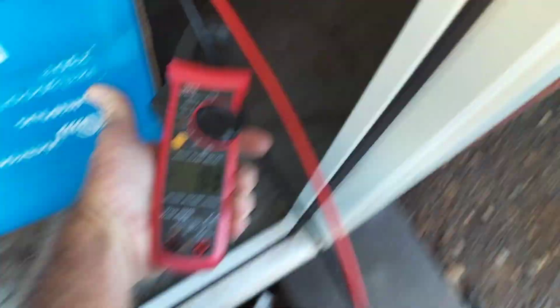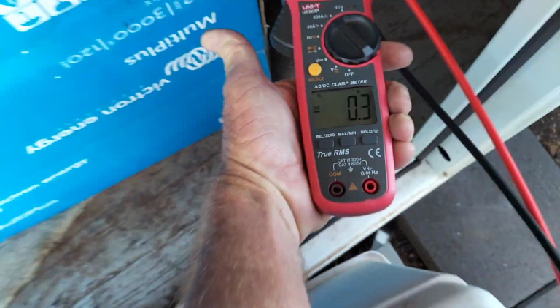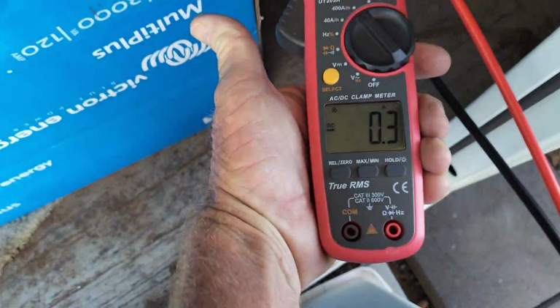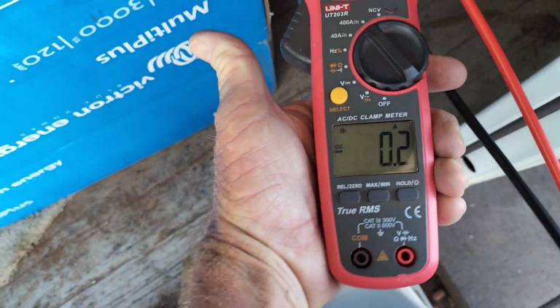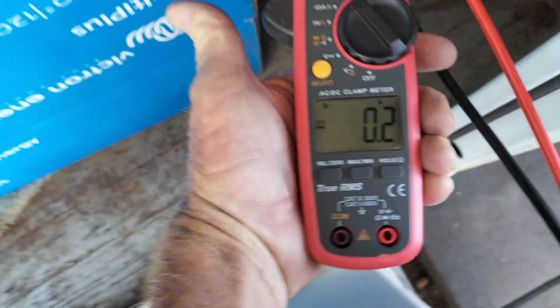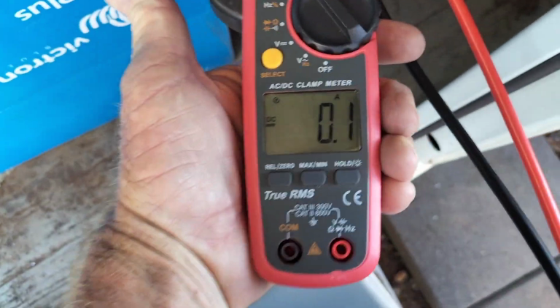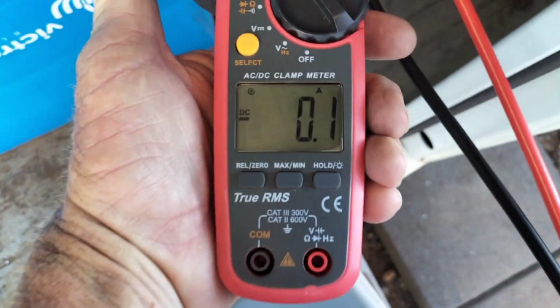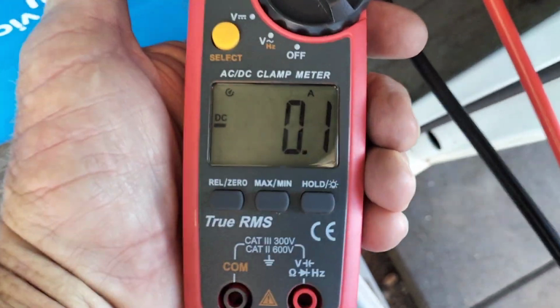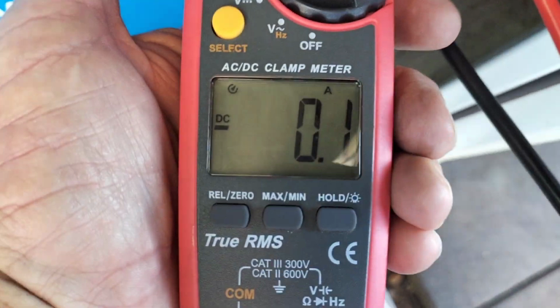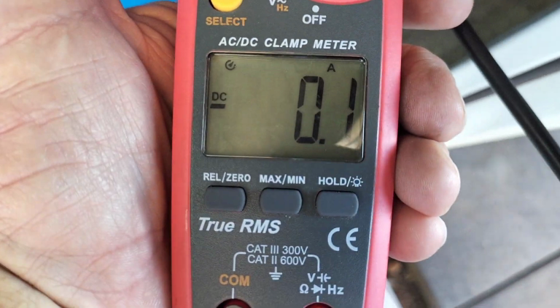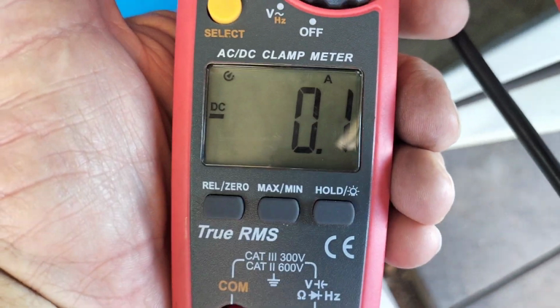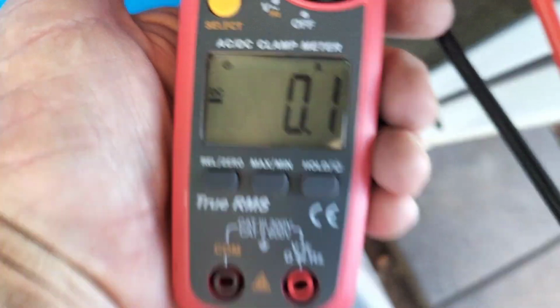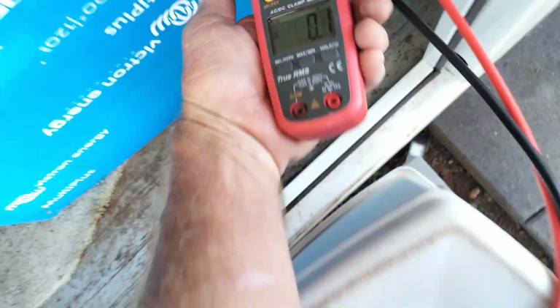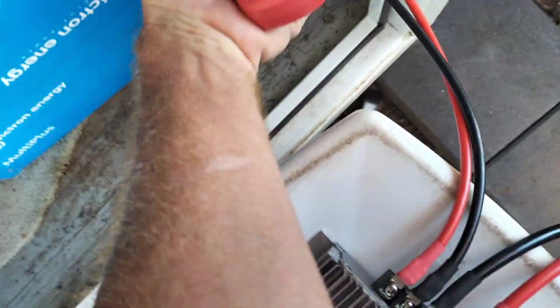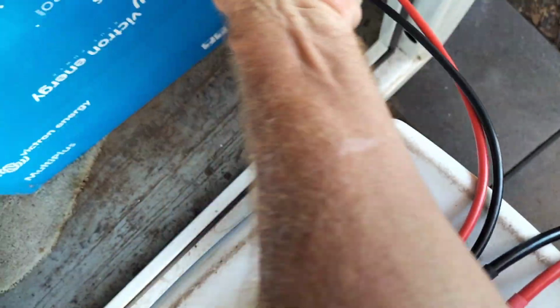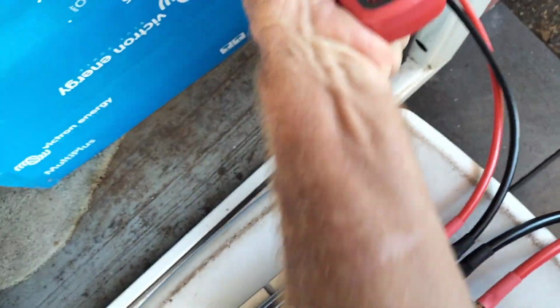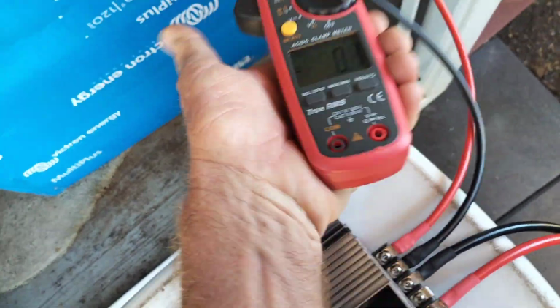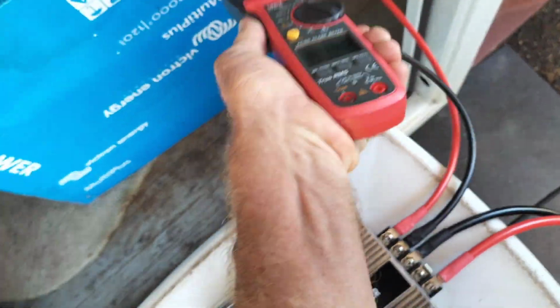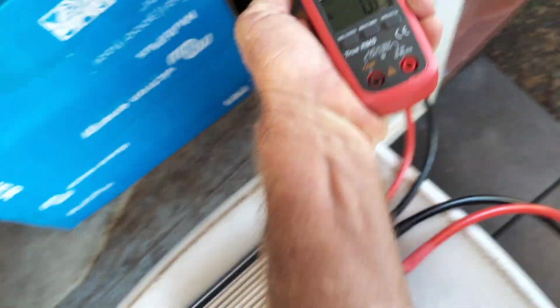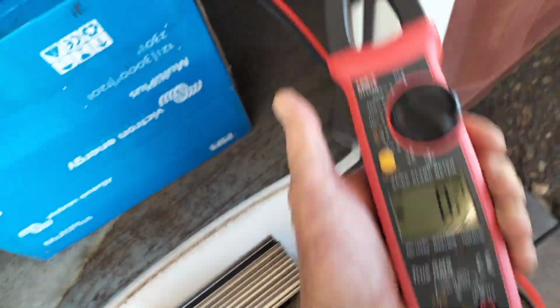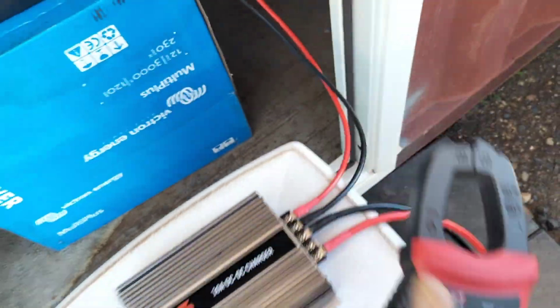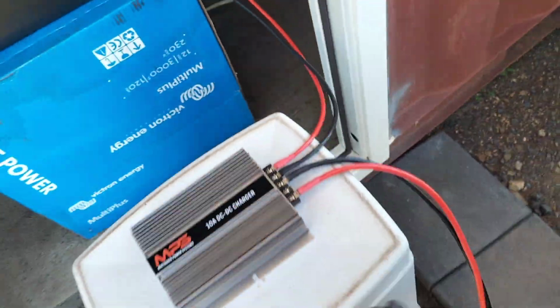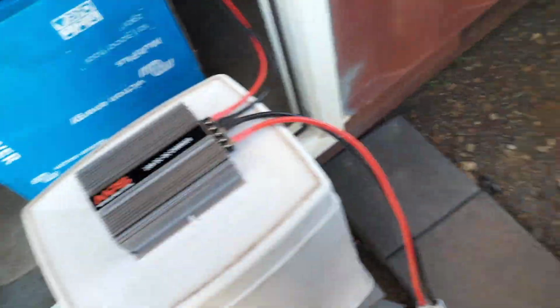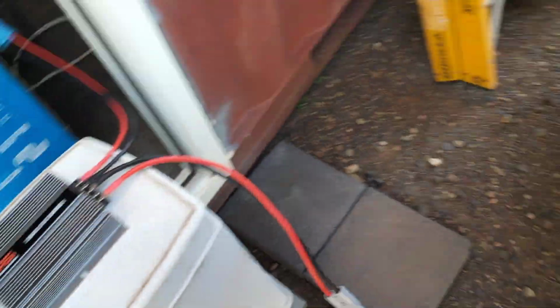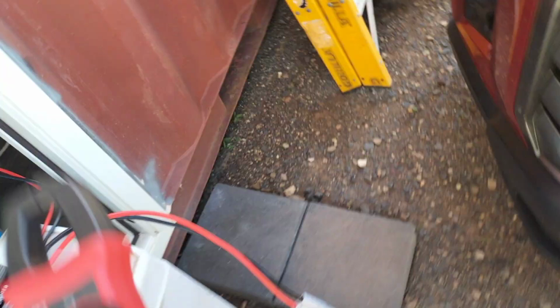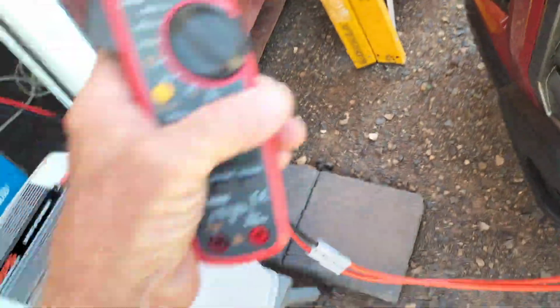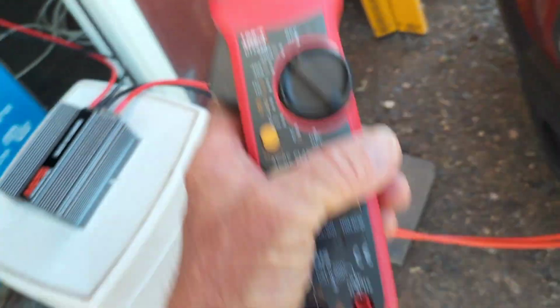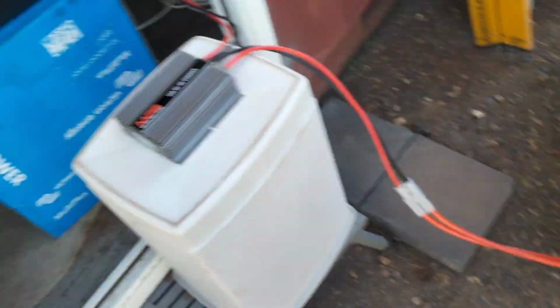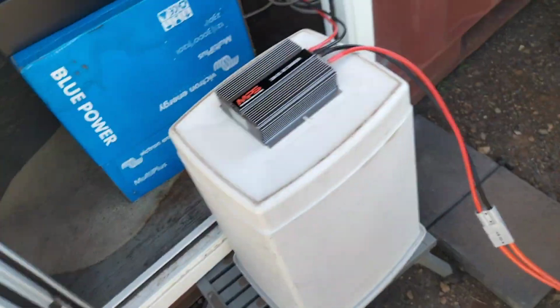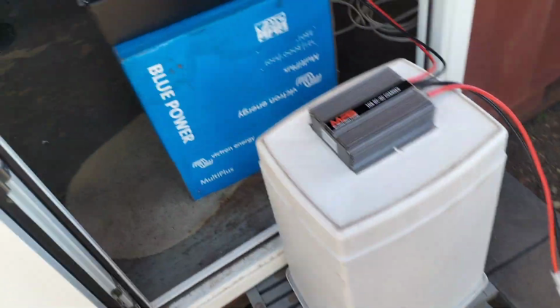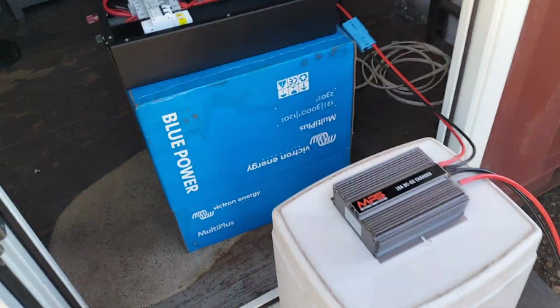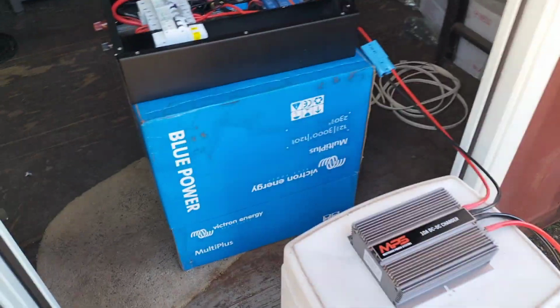And of course, zero amps on both sides. There's 0.1 showing but I wouldn't worry about that — it's just a bit of inaccuracy in the meter.